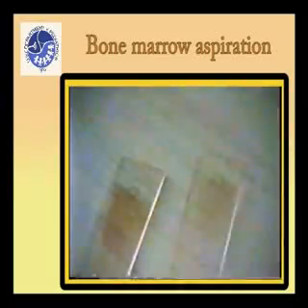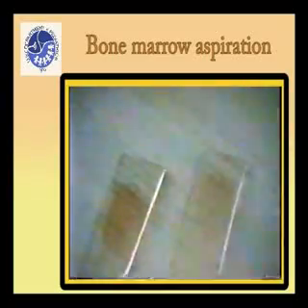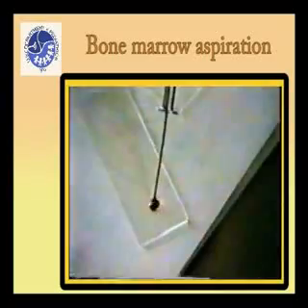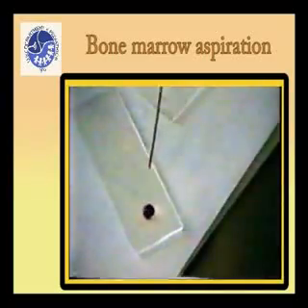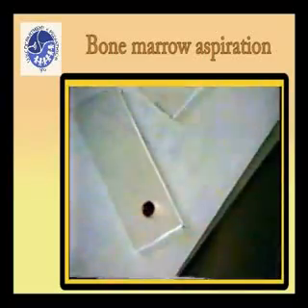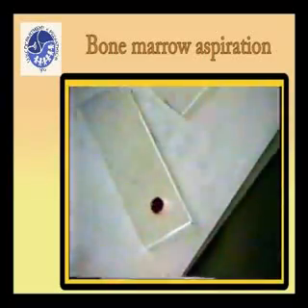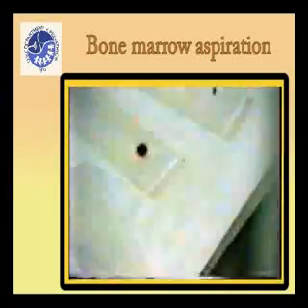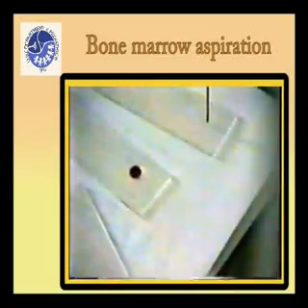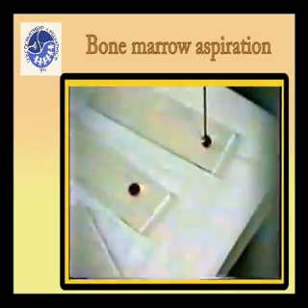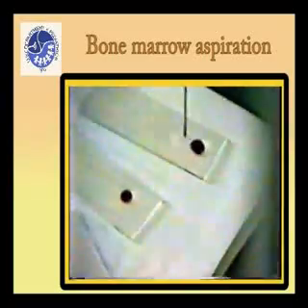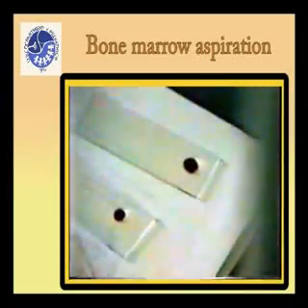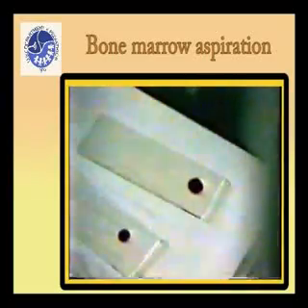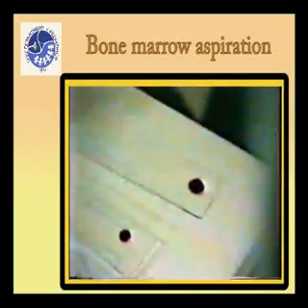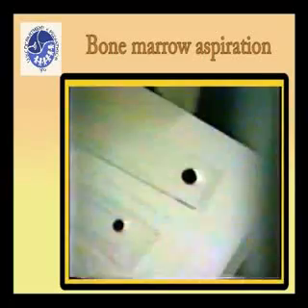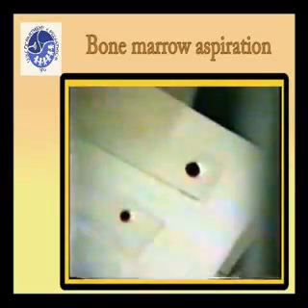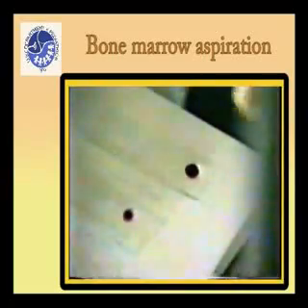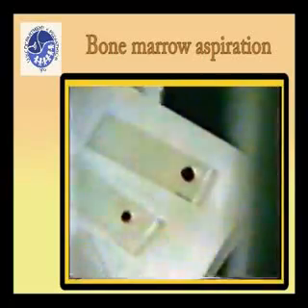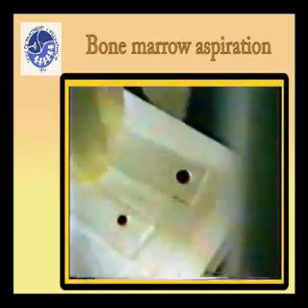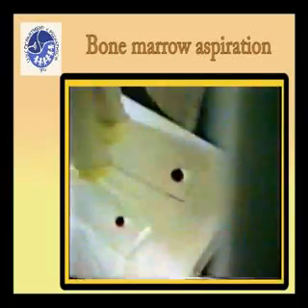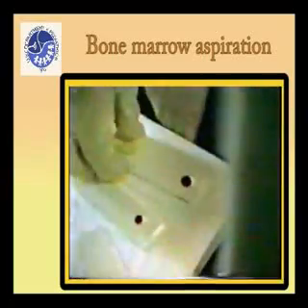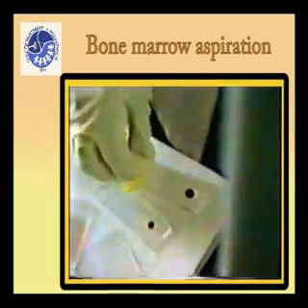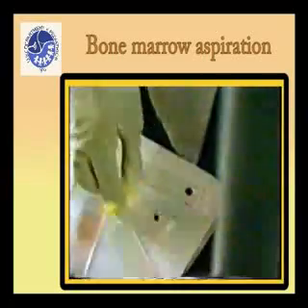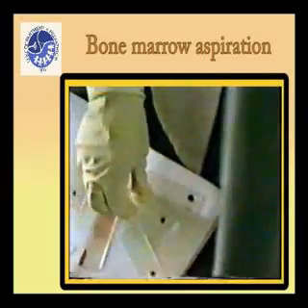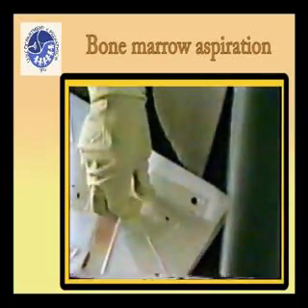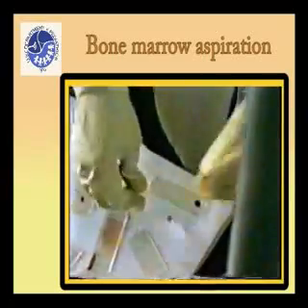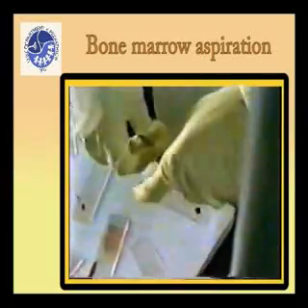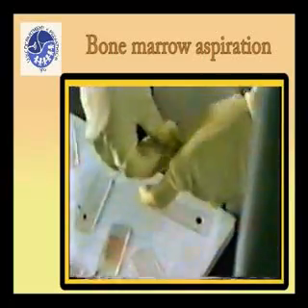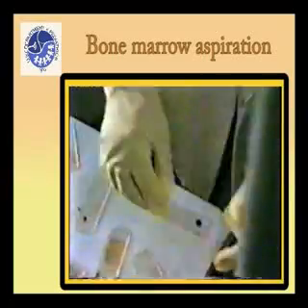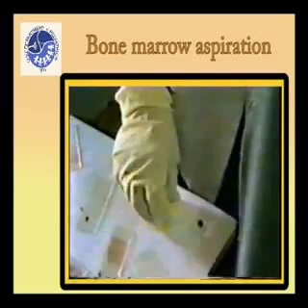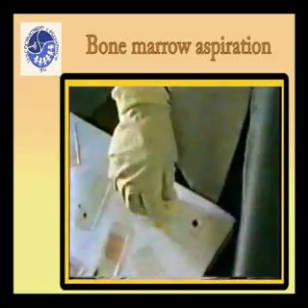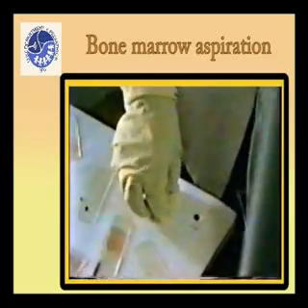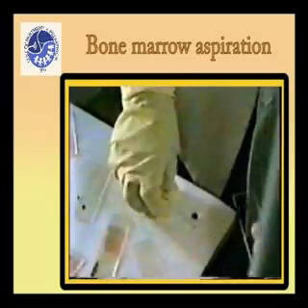The film should be about 300 millimeters long. The pusher should not be lifted off the slide until the last trace of blood has been spread out.